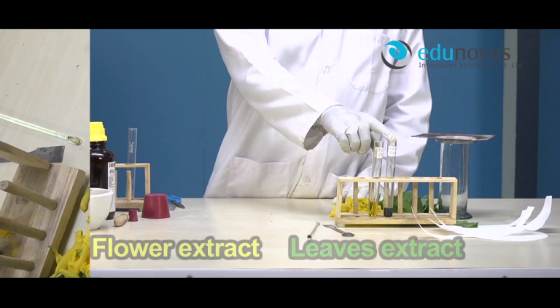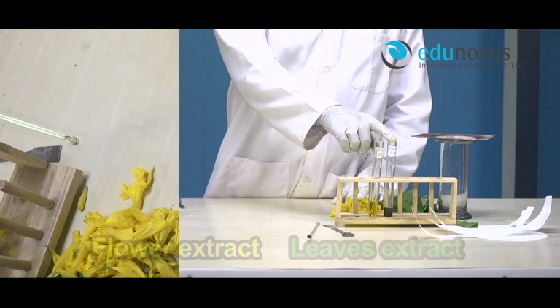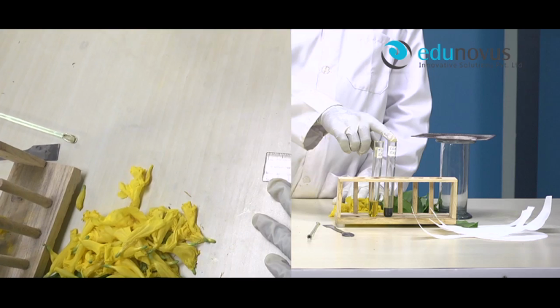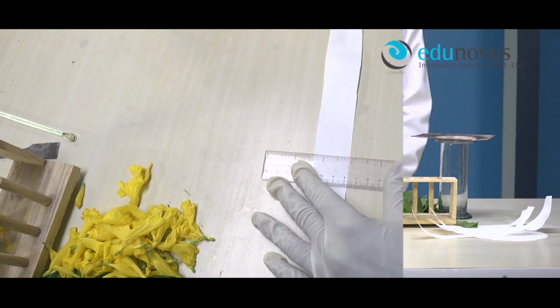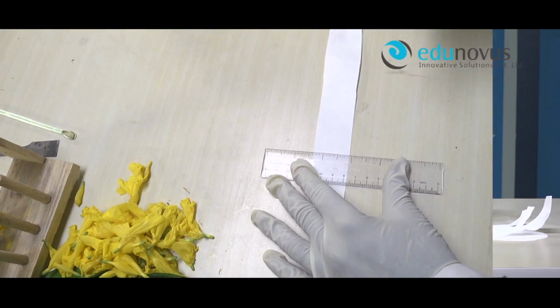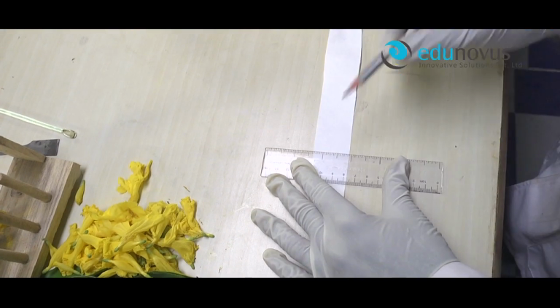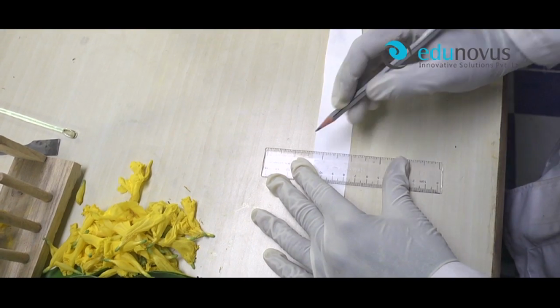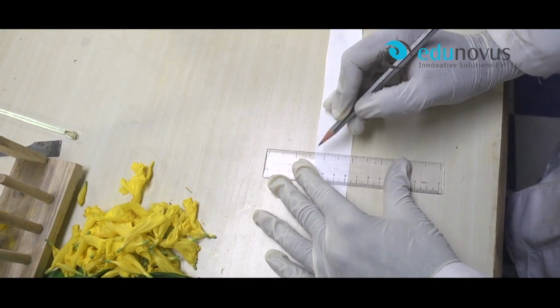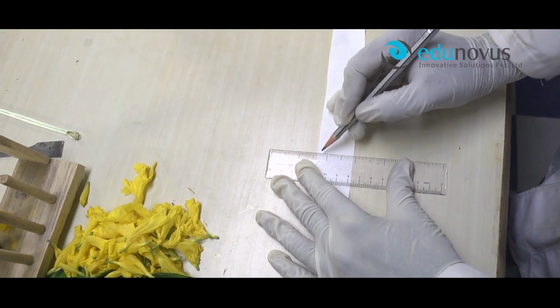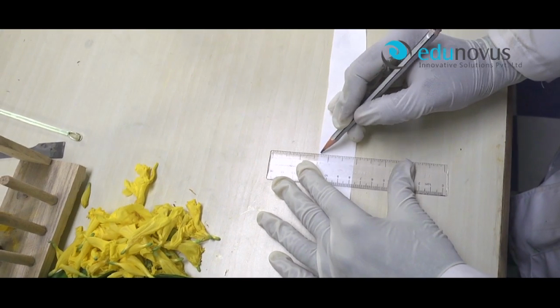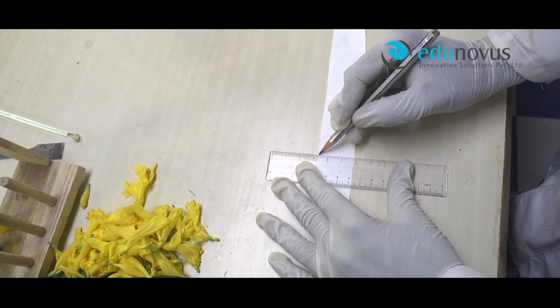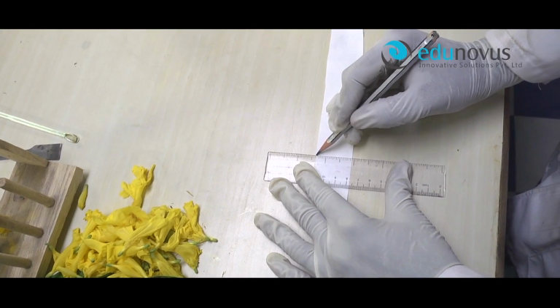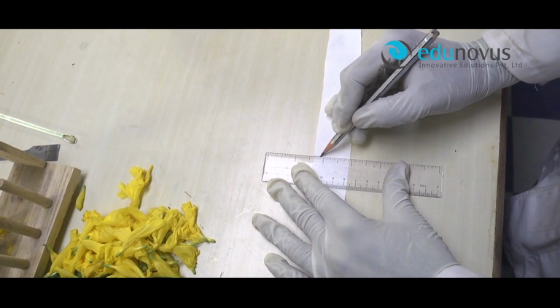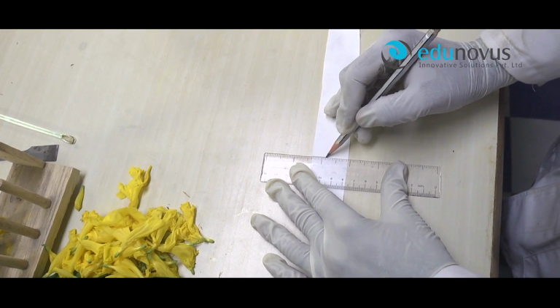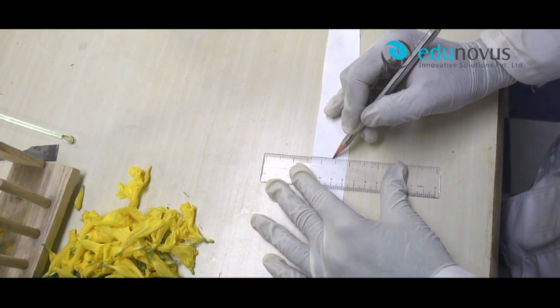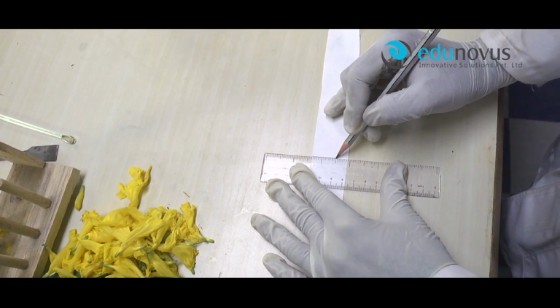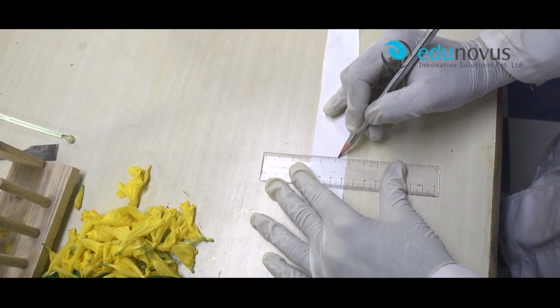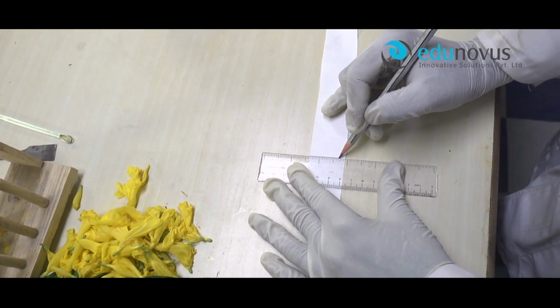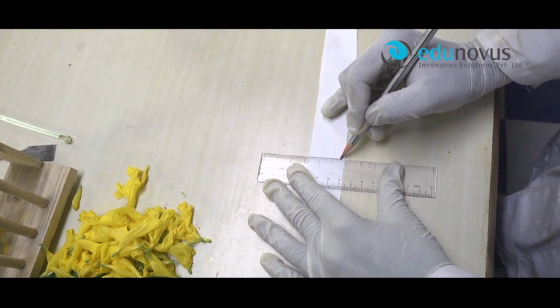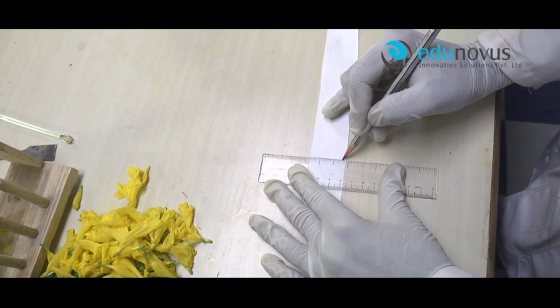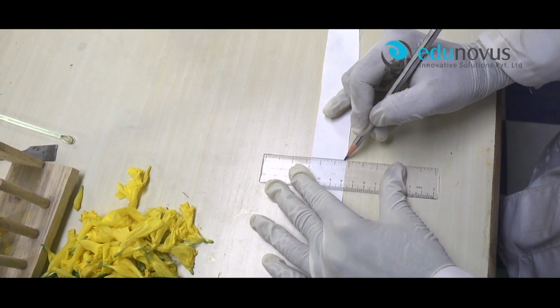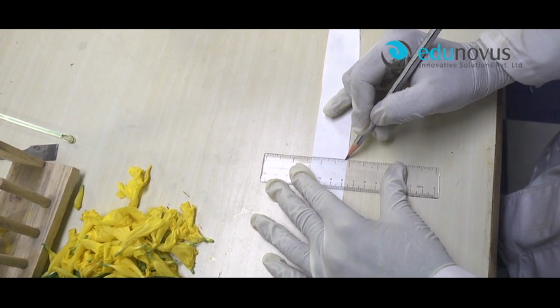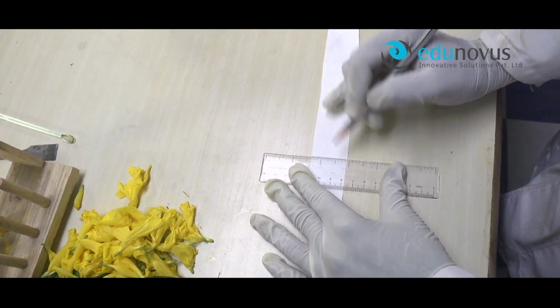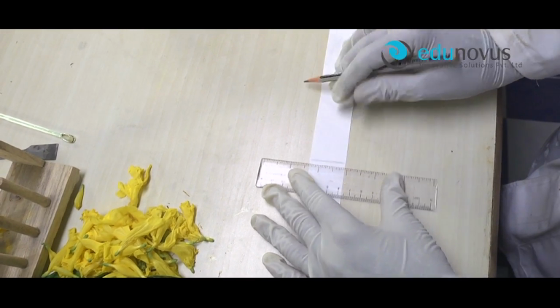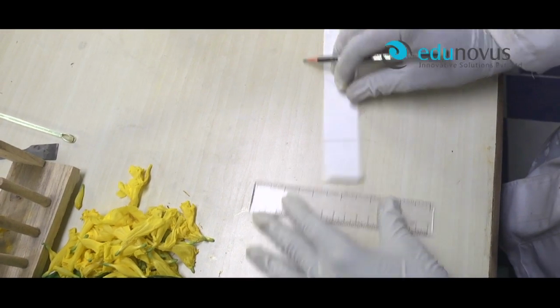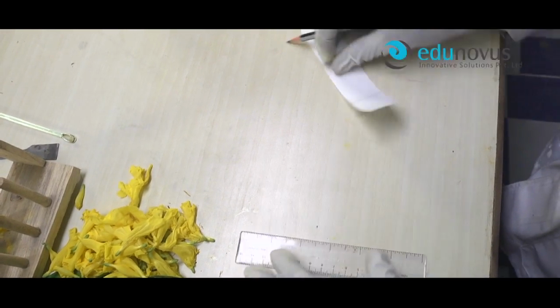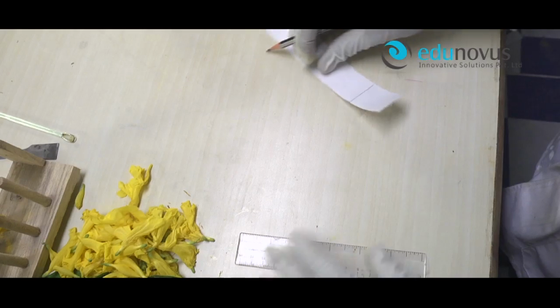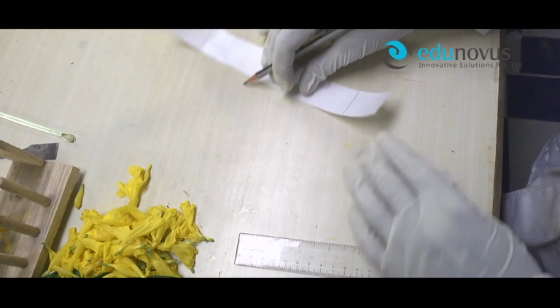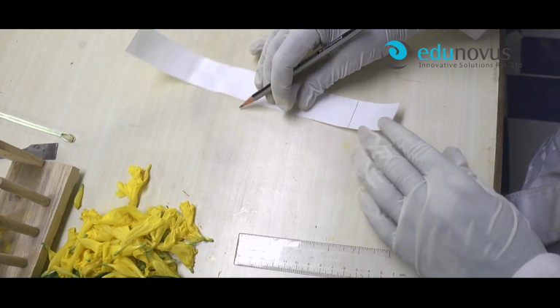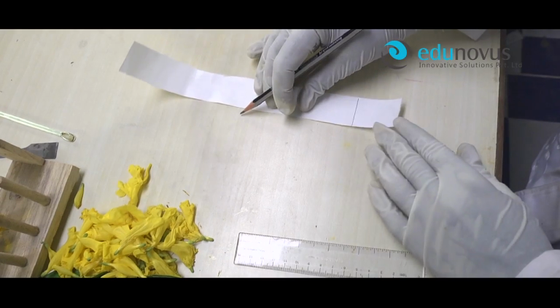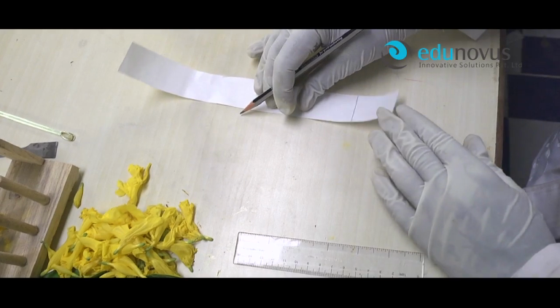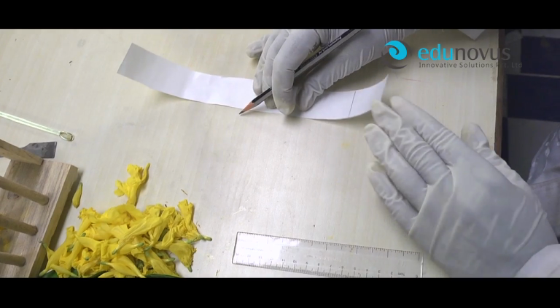Take a Whatman filter paper strip and draw a line with a pencil about 4 cm from one end.